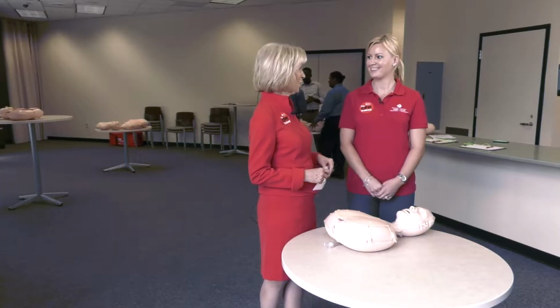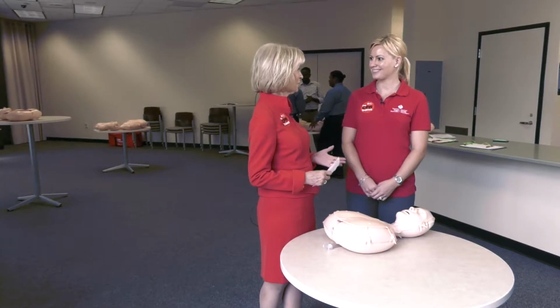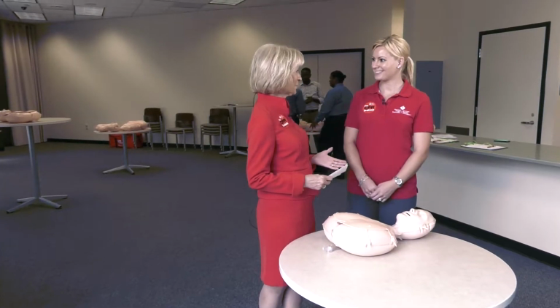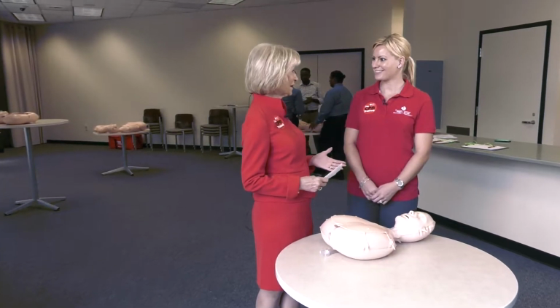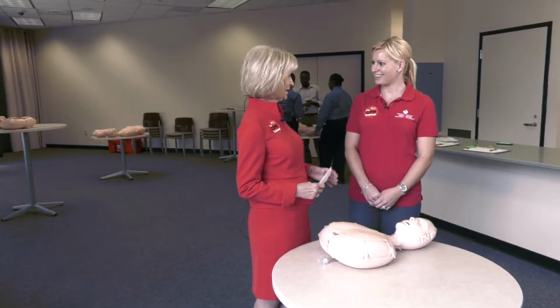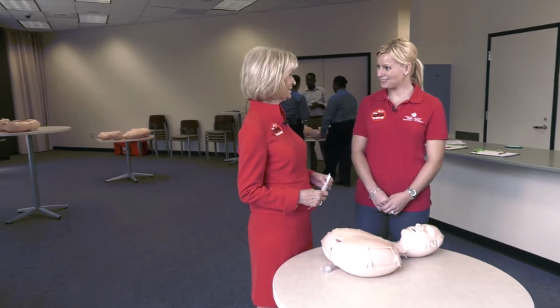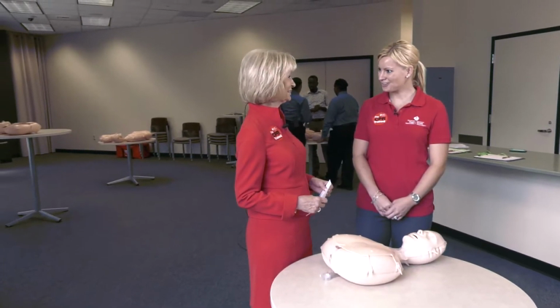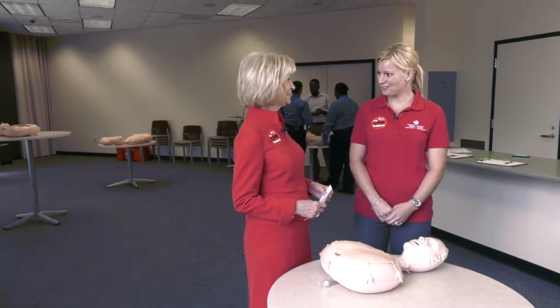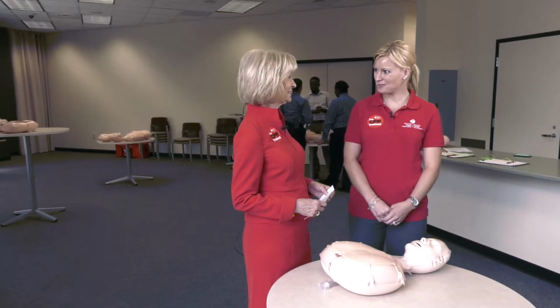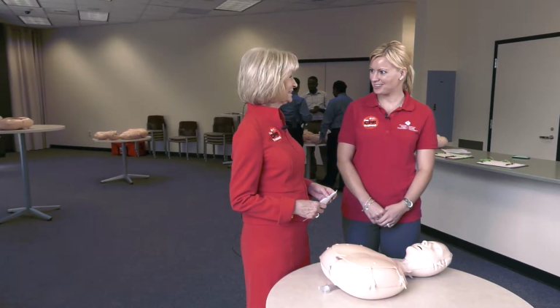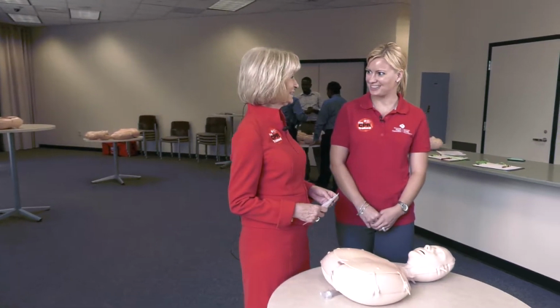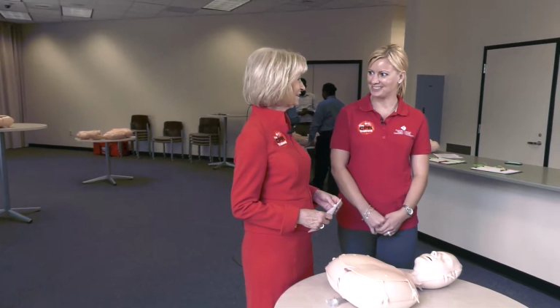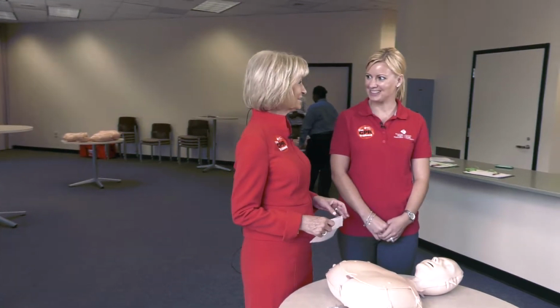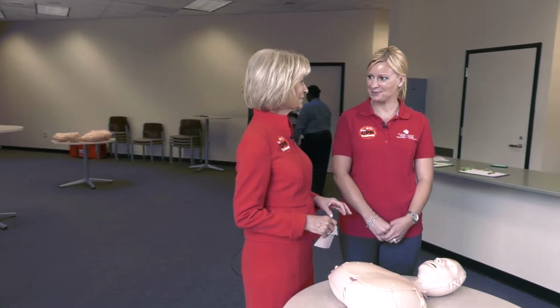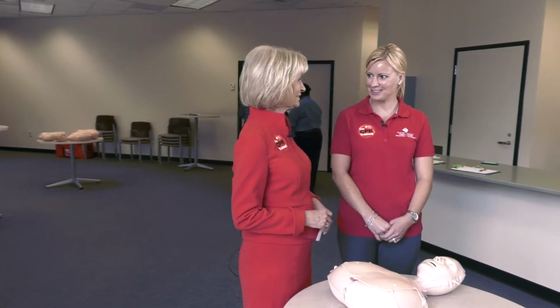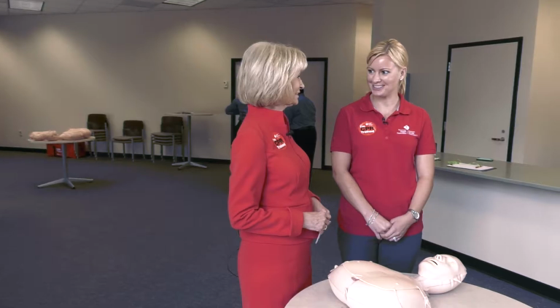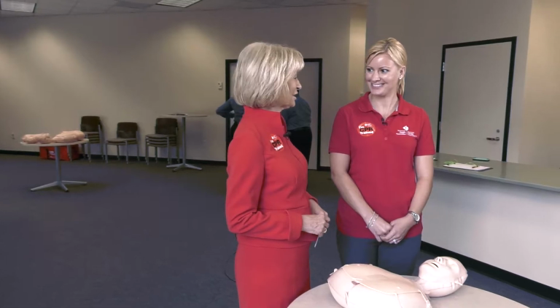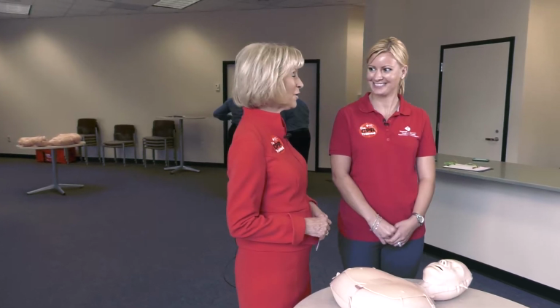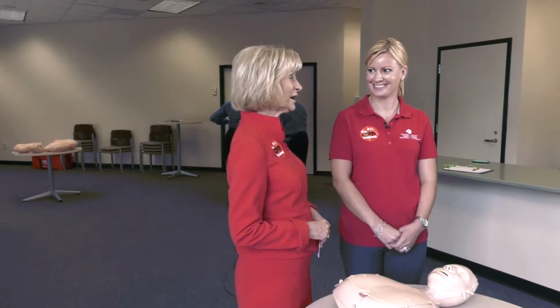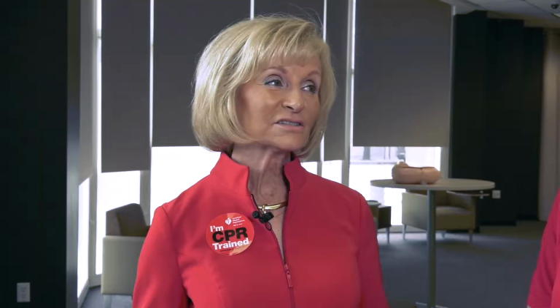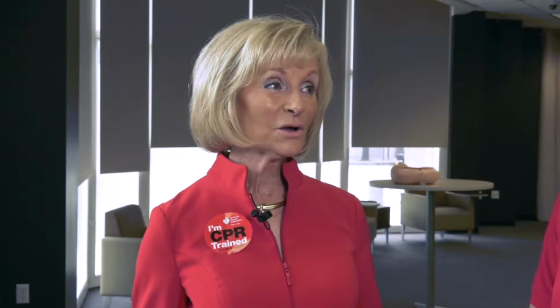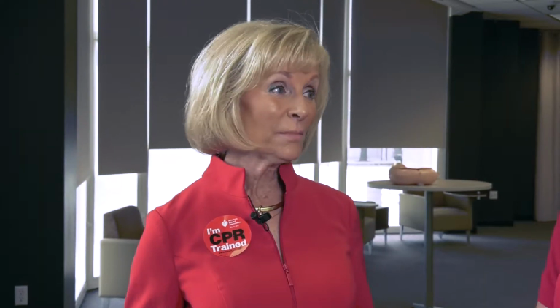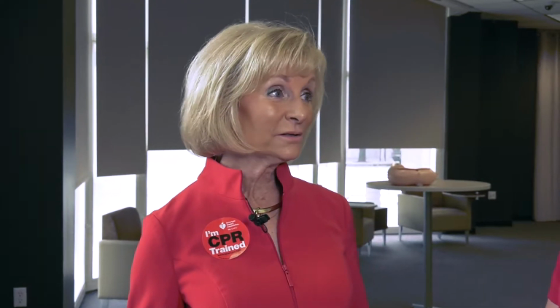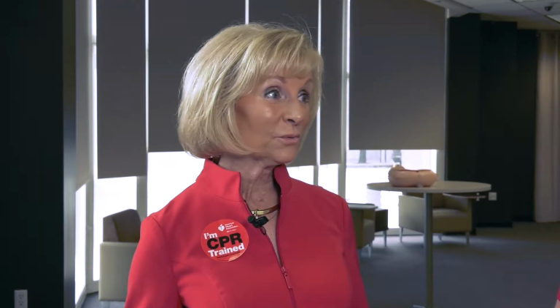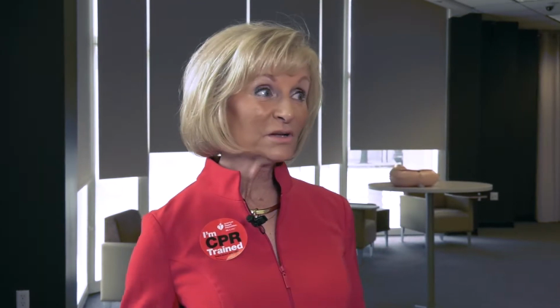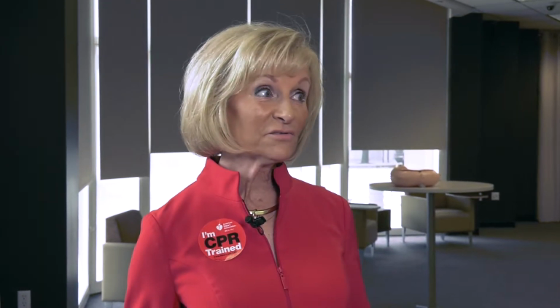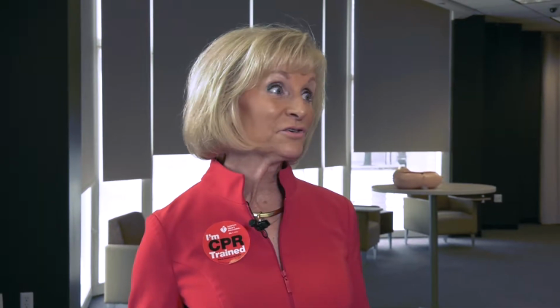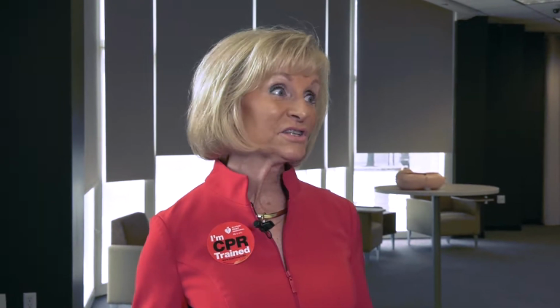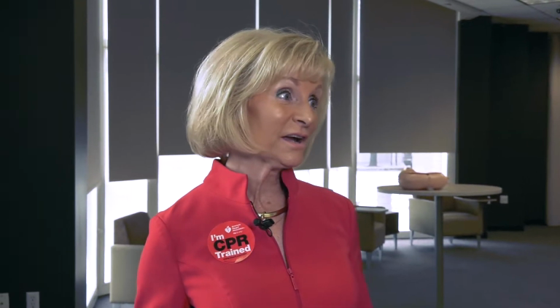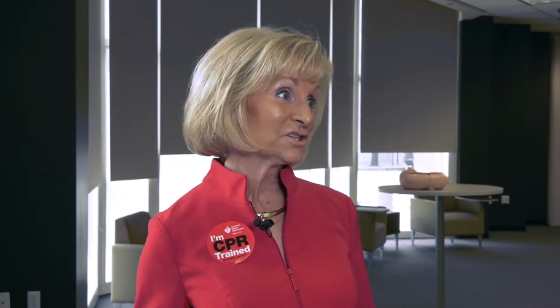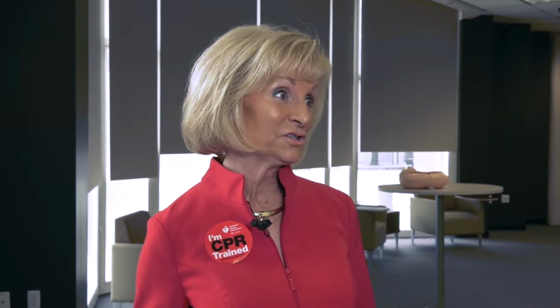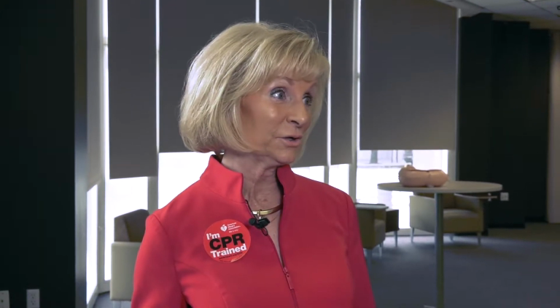Welcome, Amanda. Thank you for having me here, glad to be here. So Amanda, what's the first thing I should do?